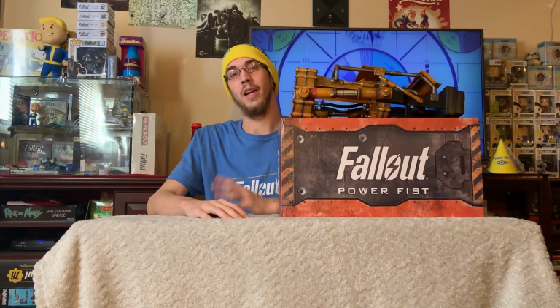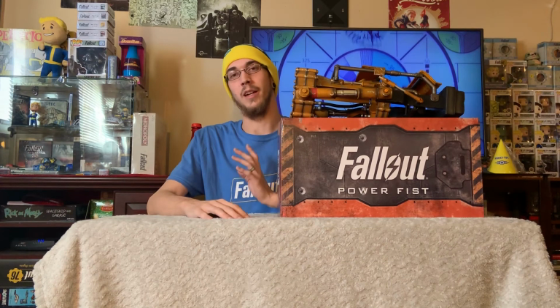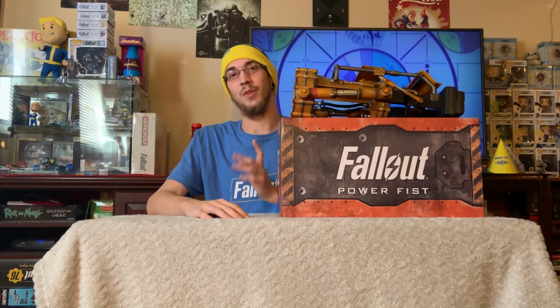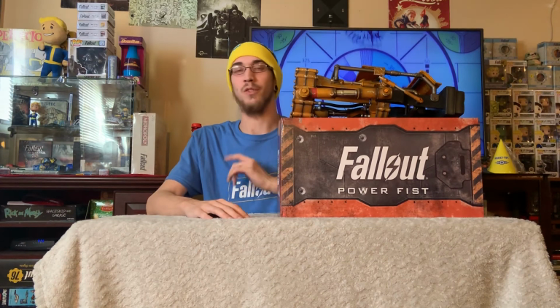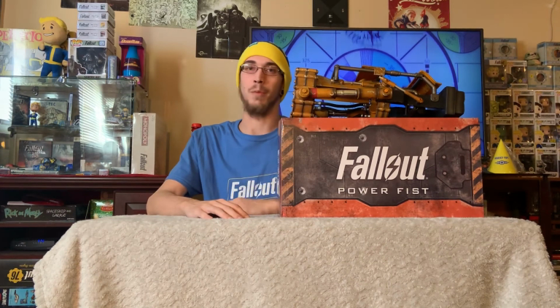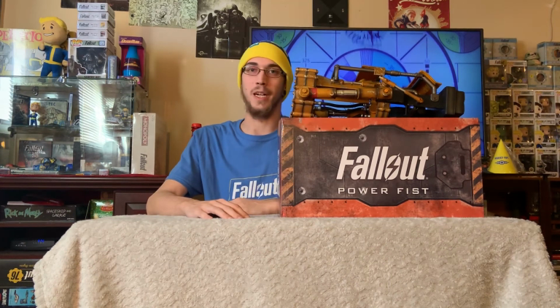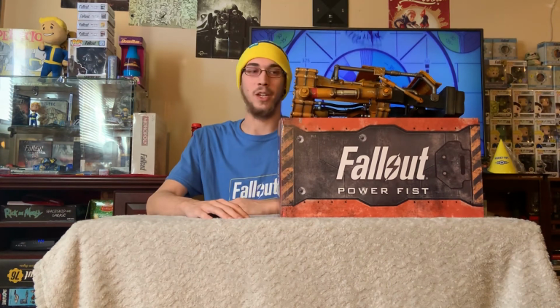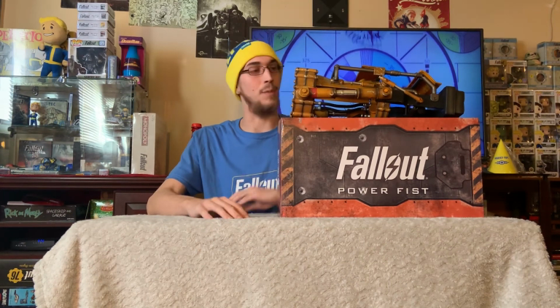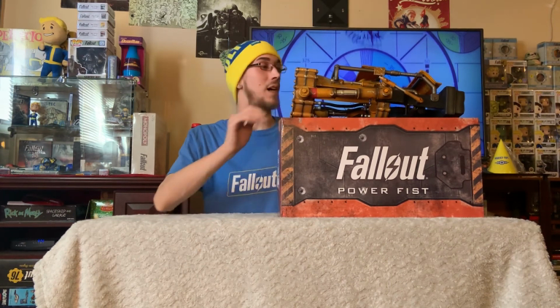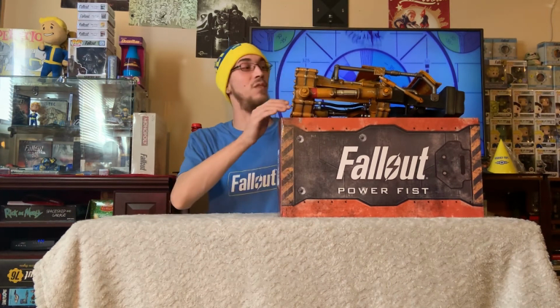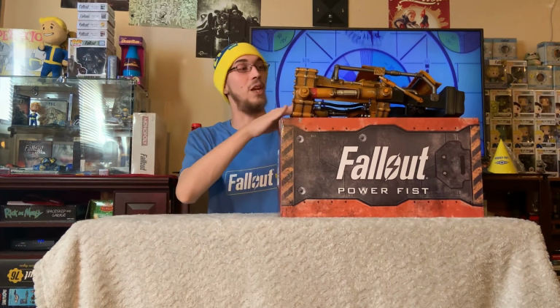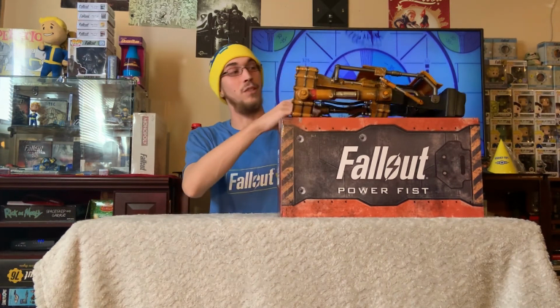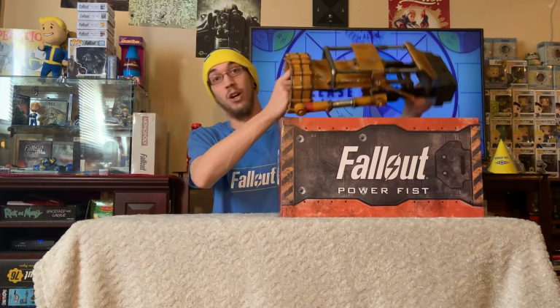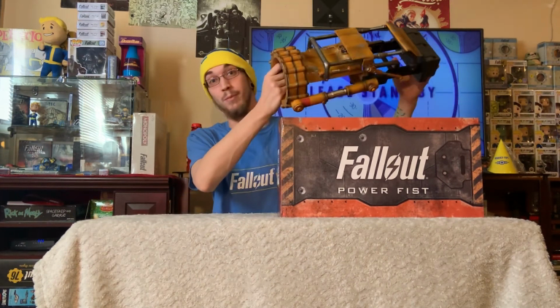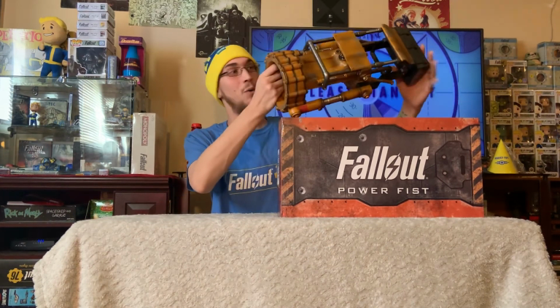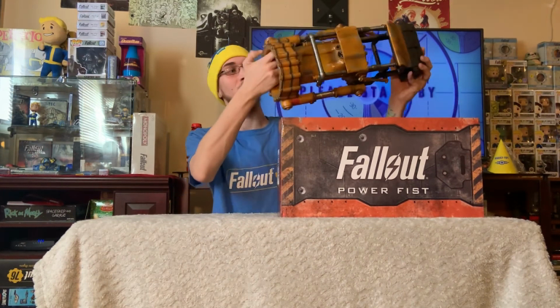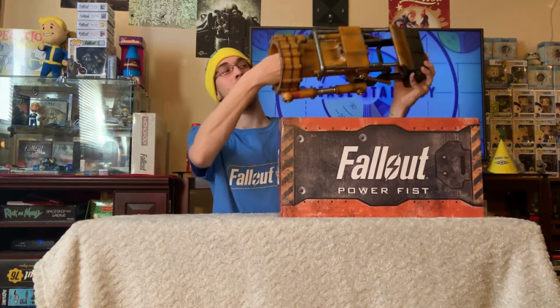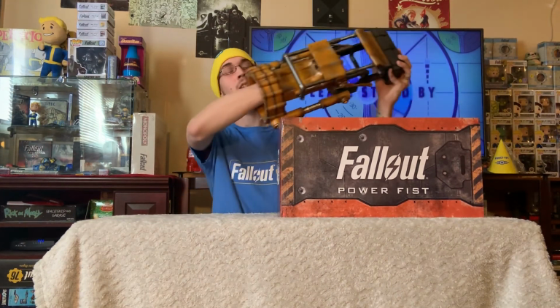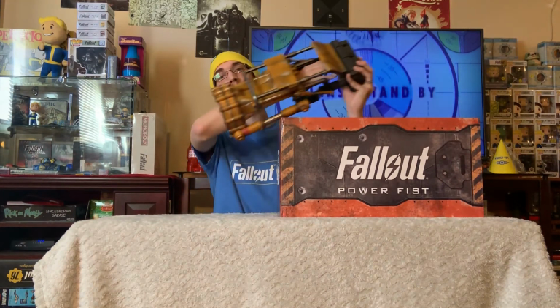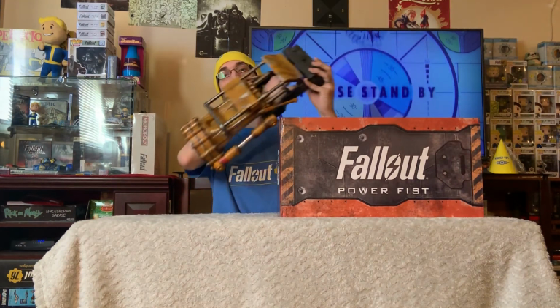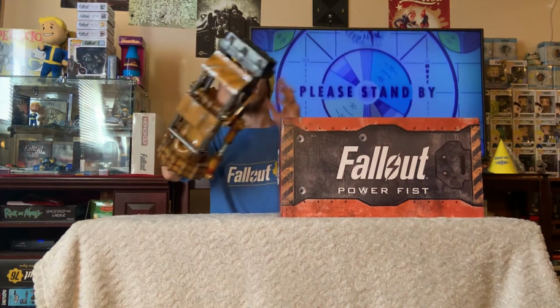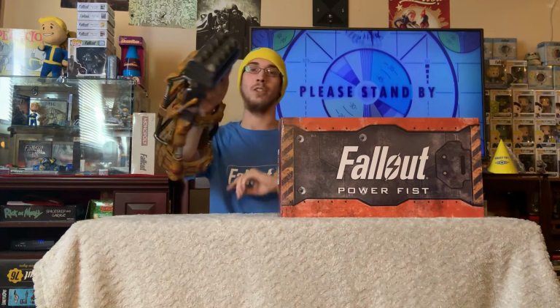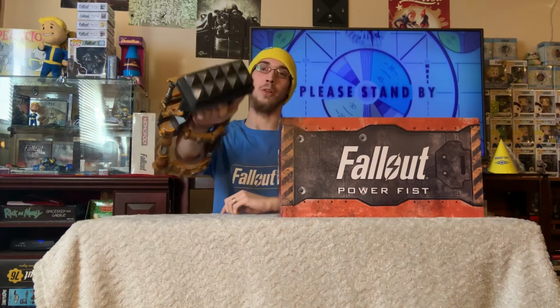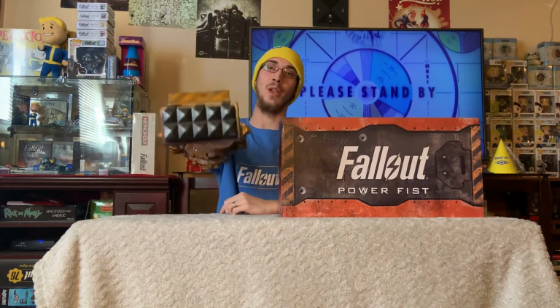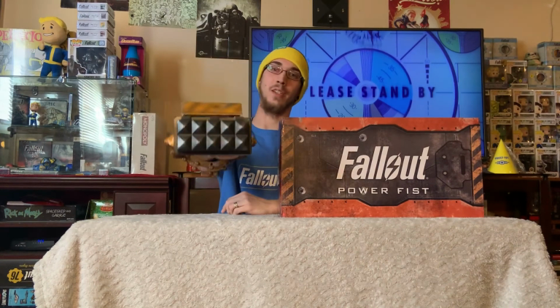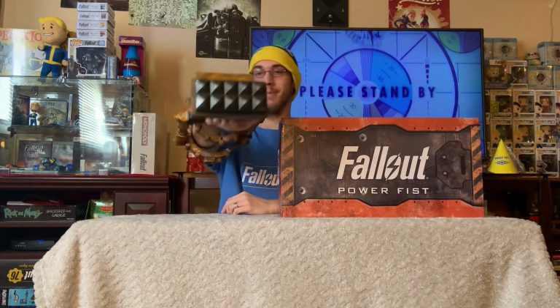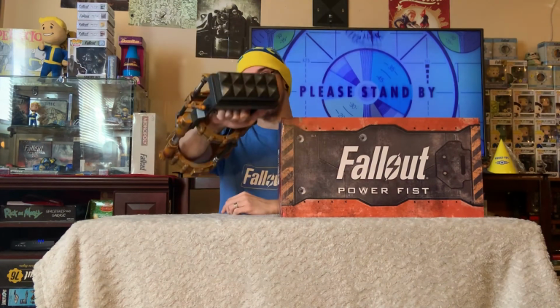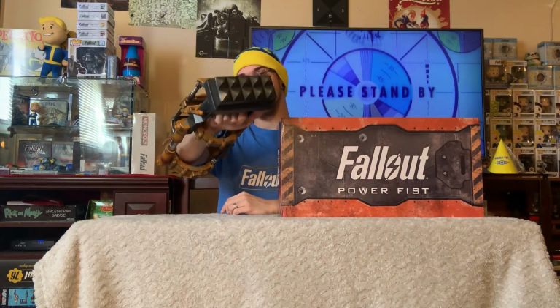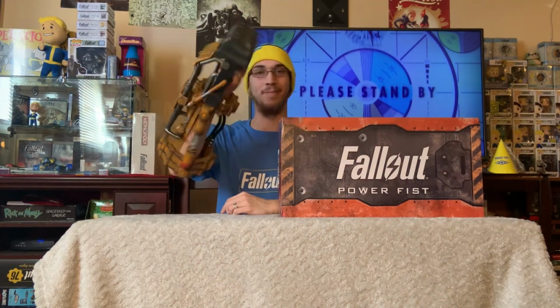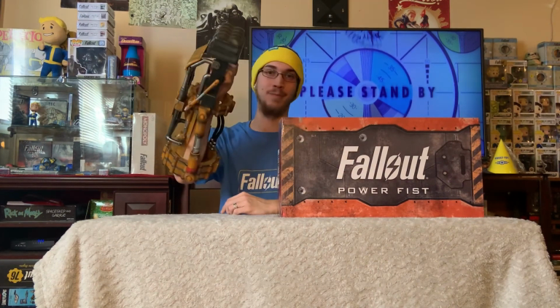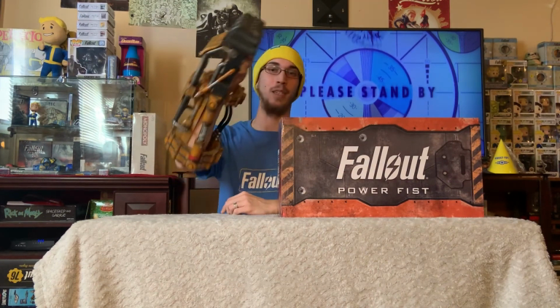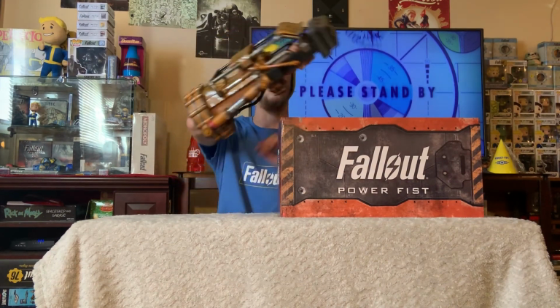Thanks for coming by and checking out my unboxing video with this awesome power fist. Here's to you, Bethesda. Peace out.